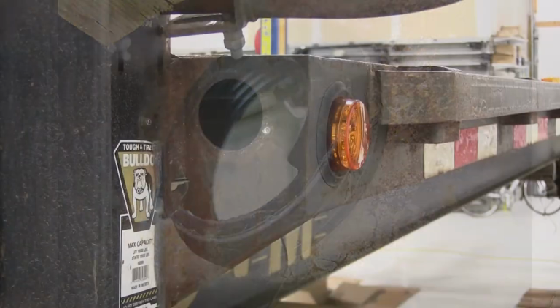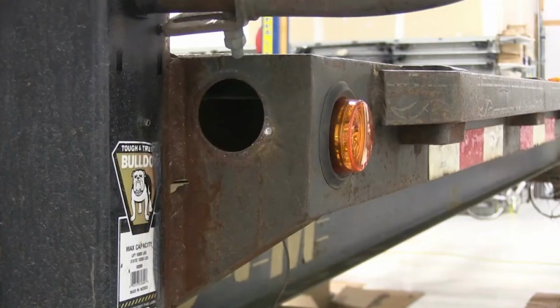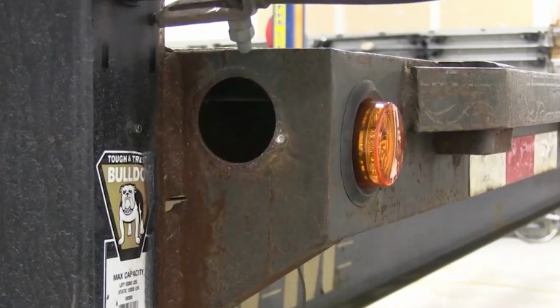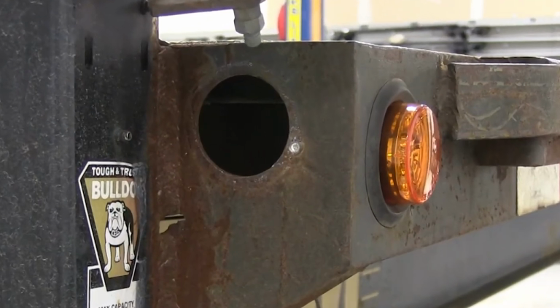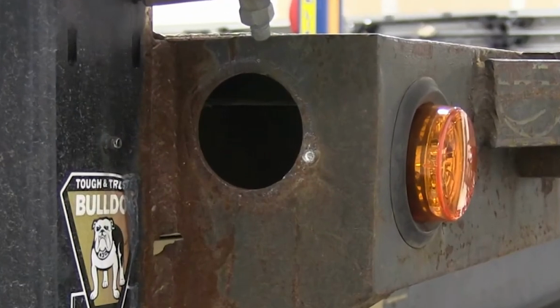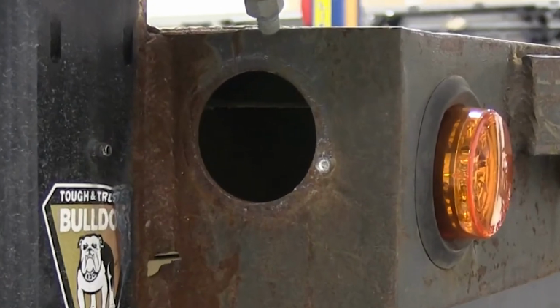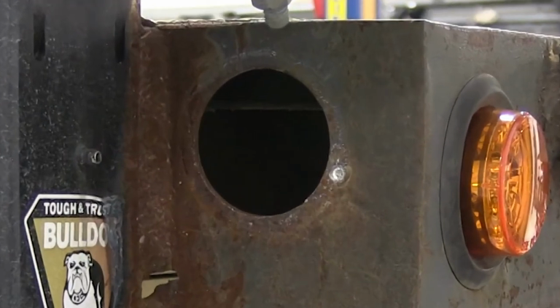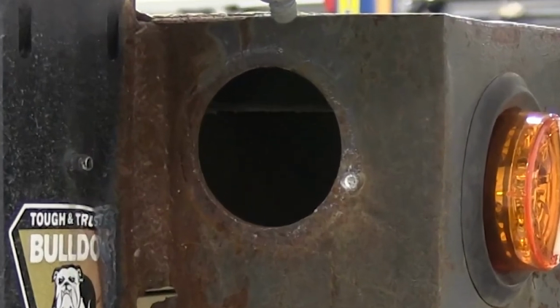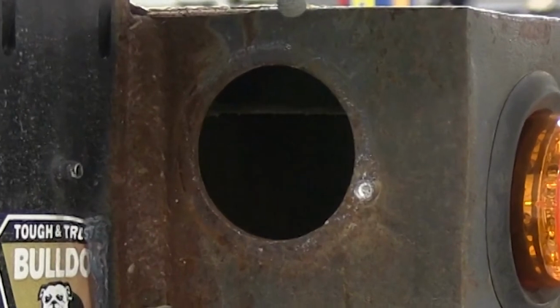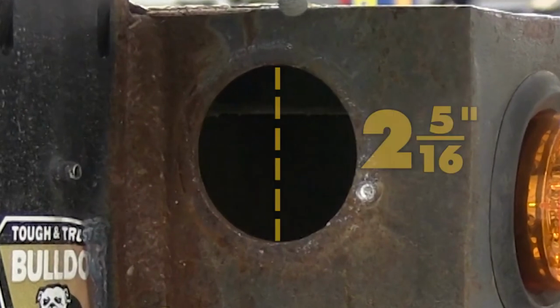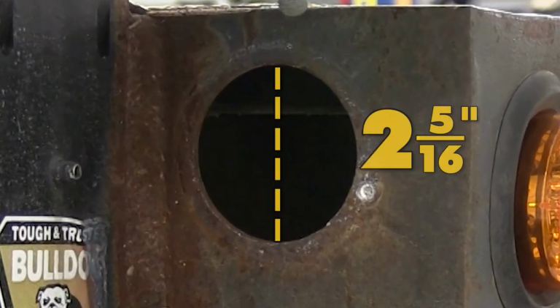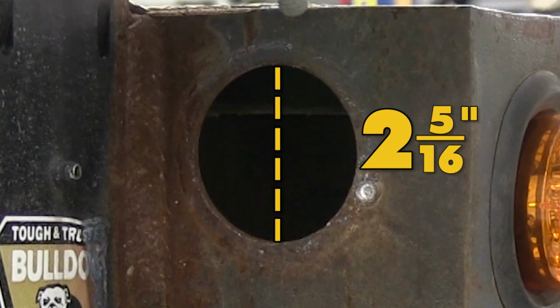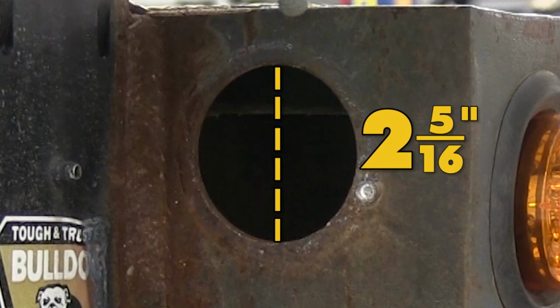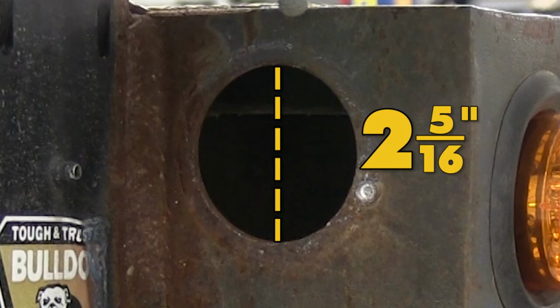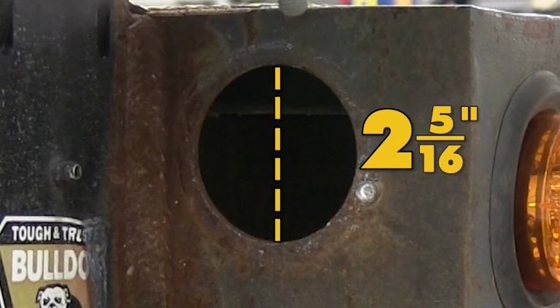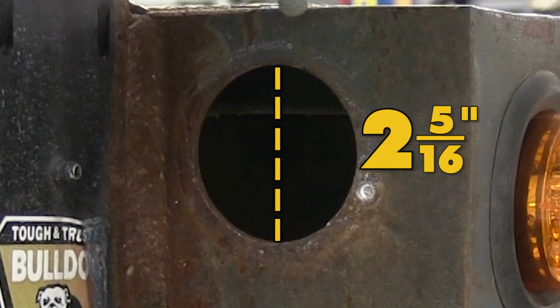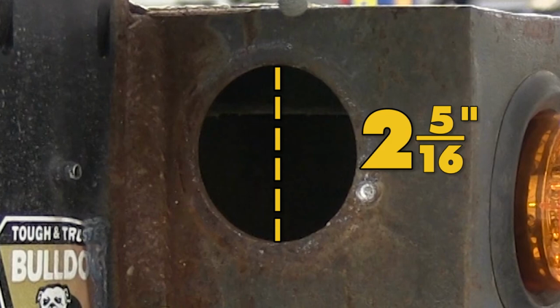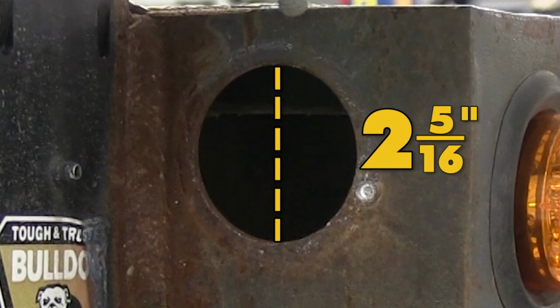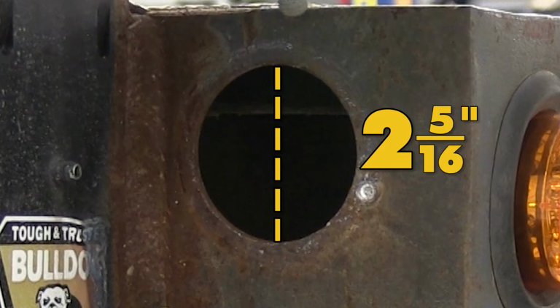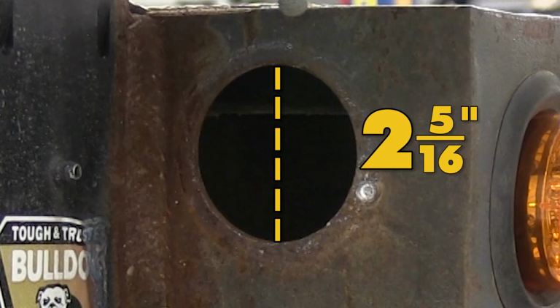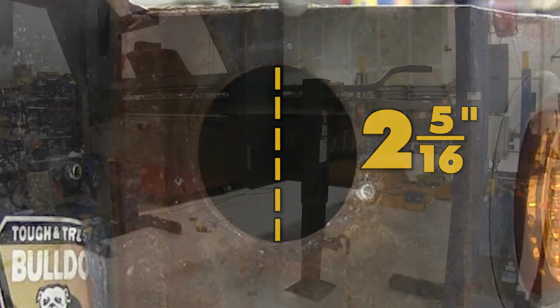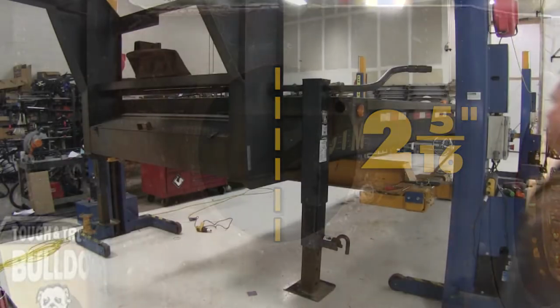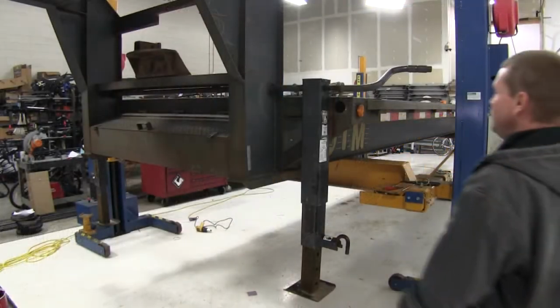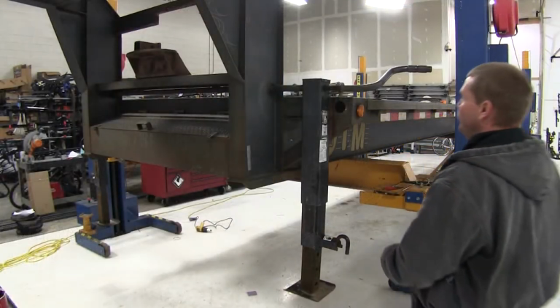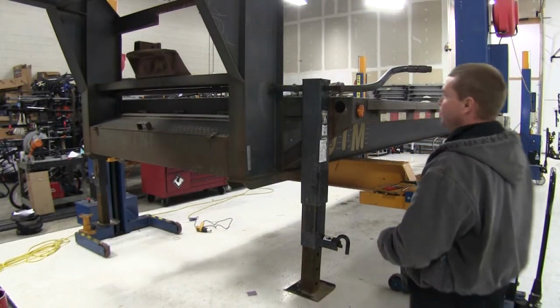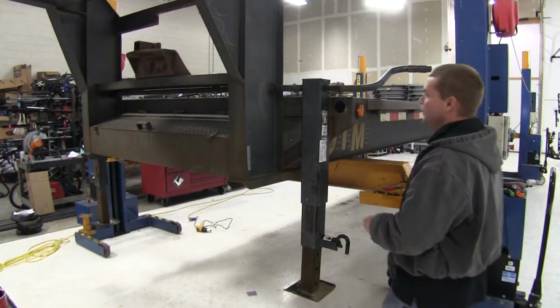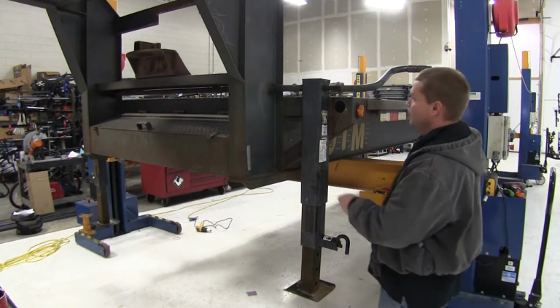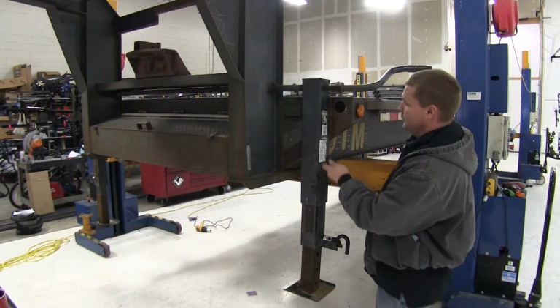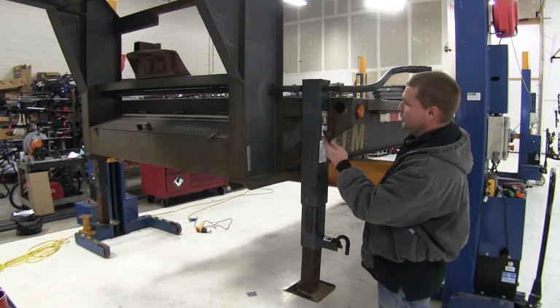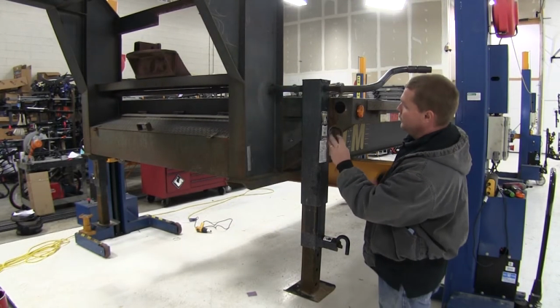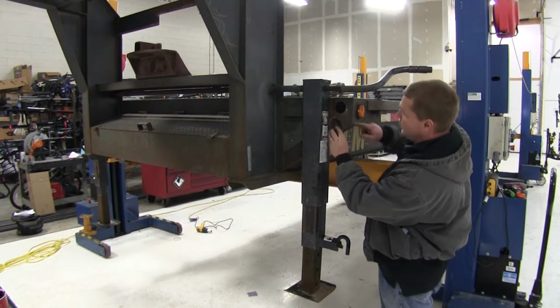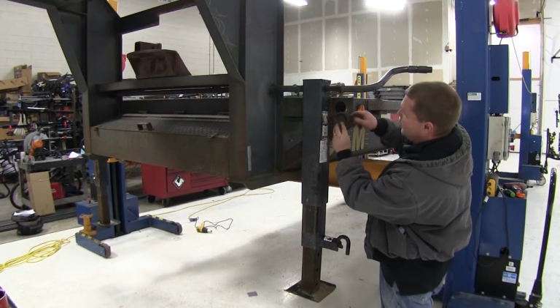The hole required to use this rubber grommet is a 2-5/16ths mounting hole. Now let's go ahead and go over a few features of the rubber grommet here.